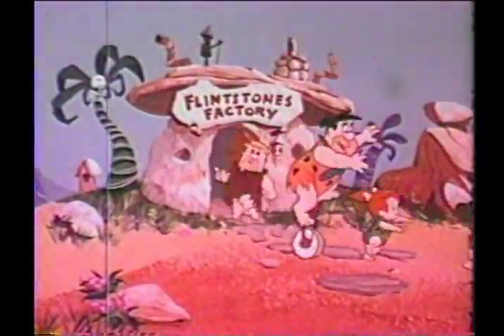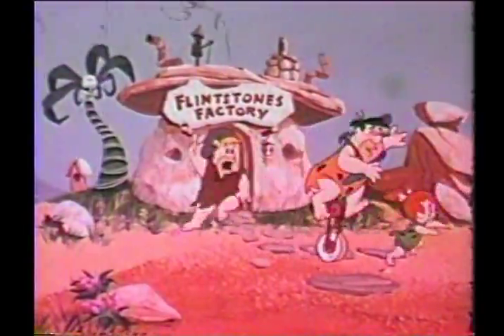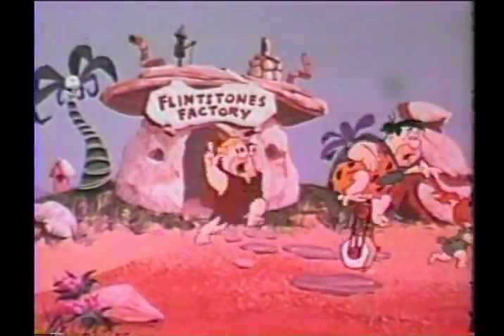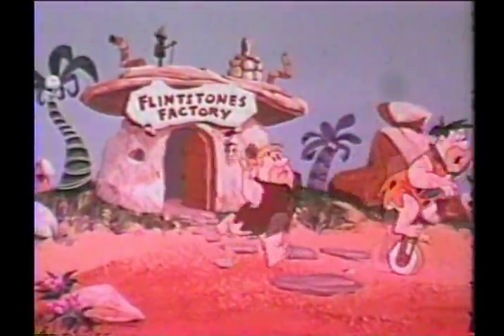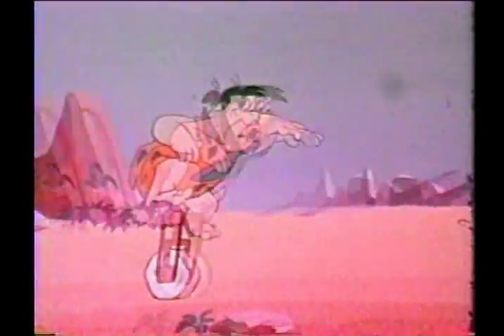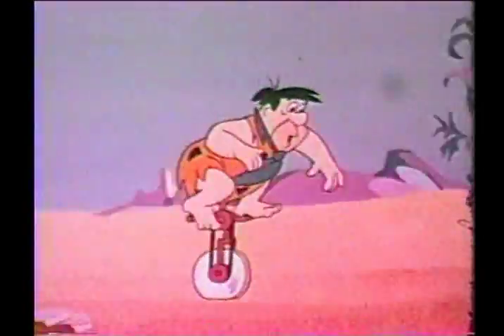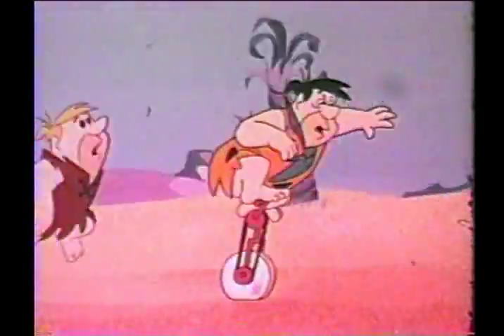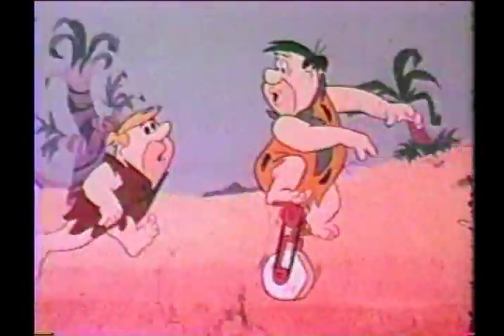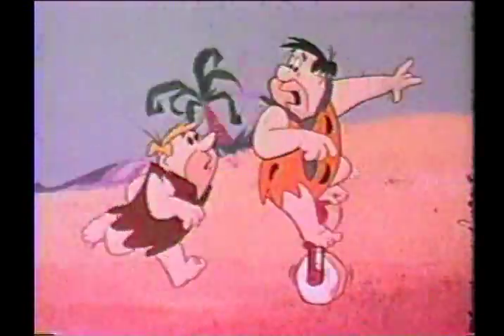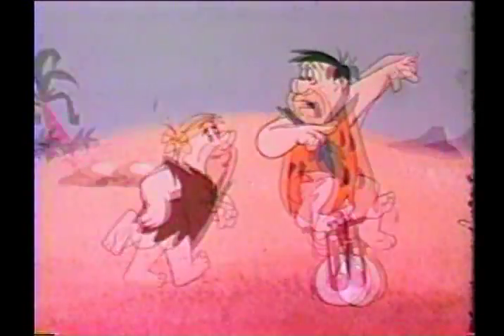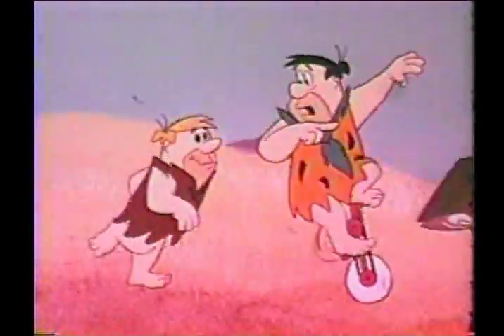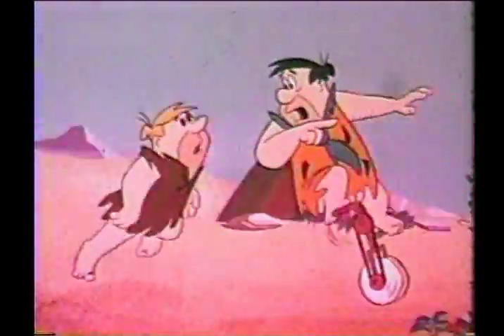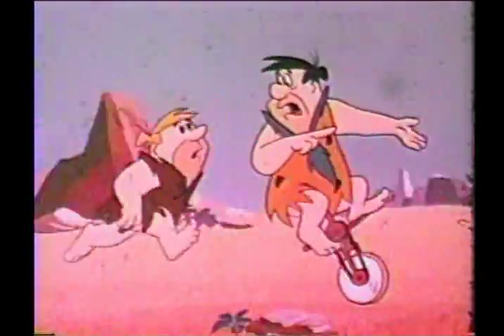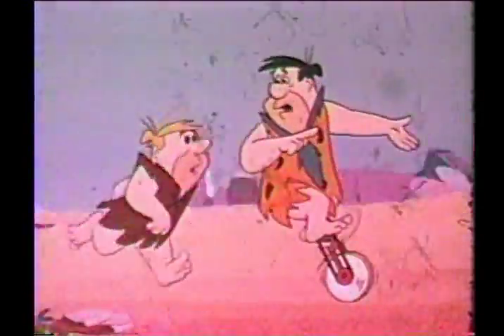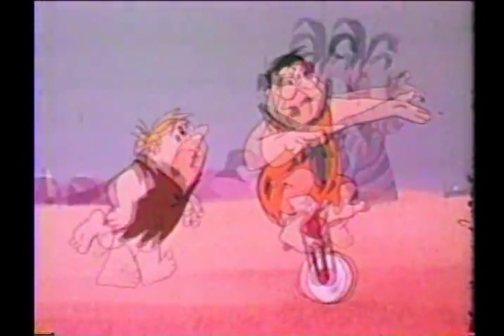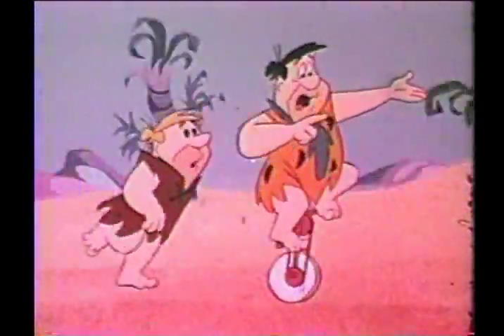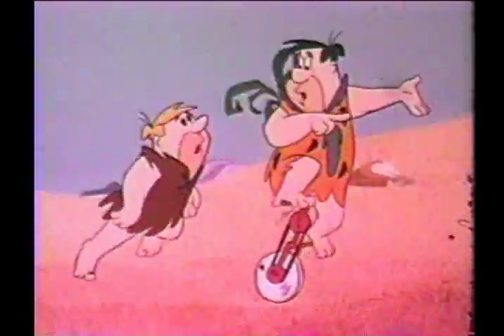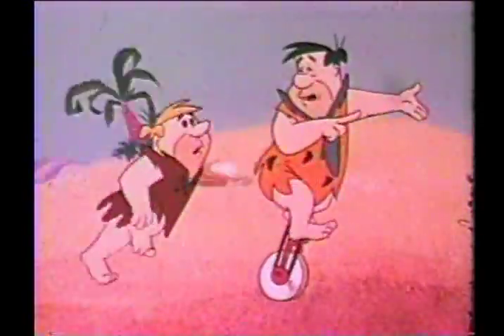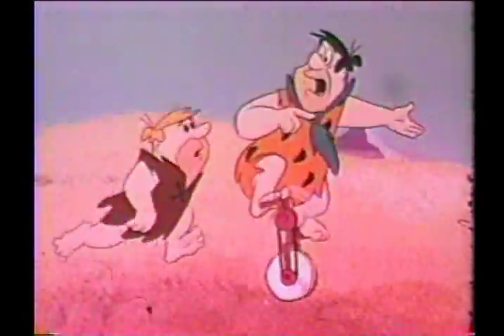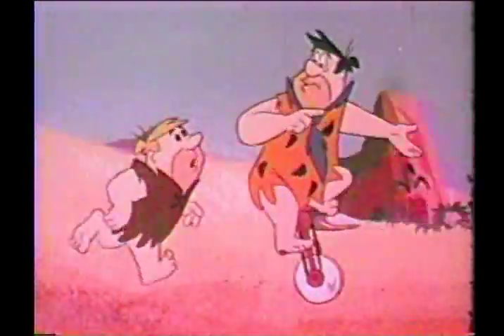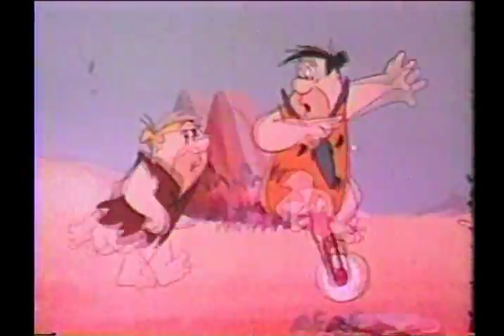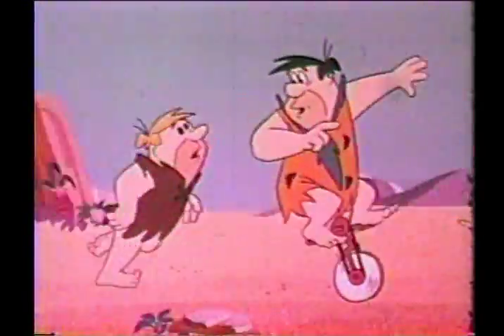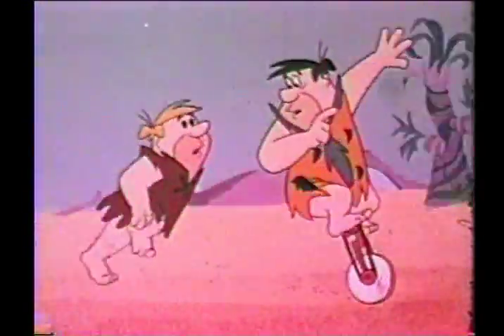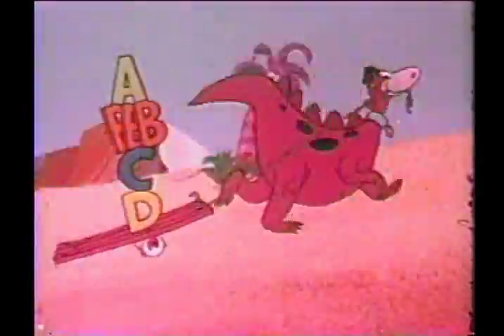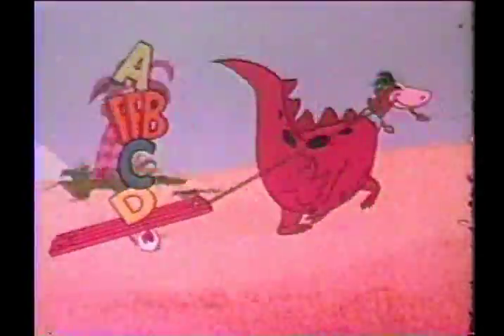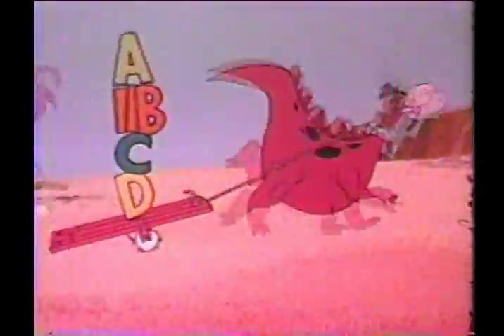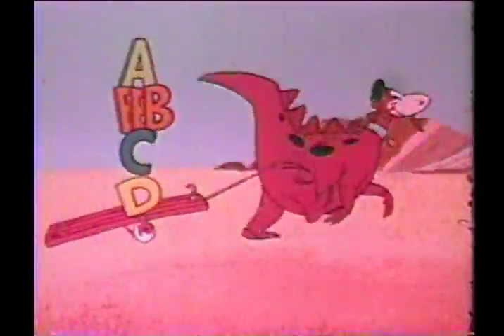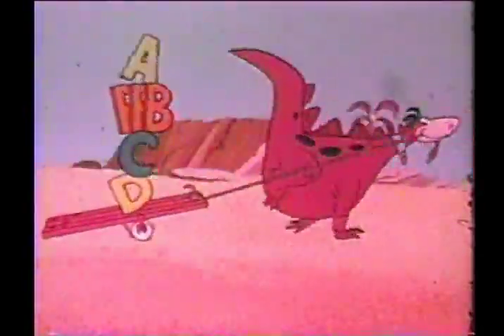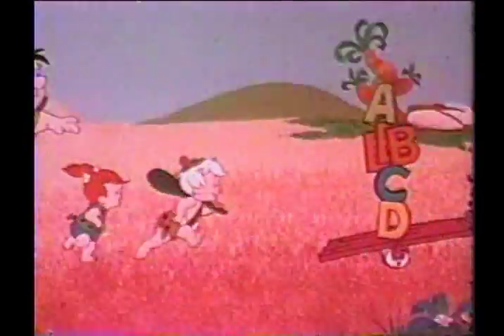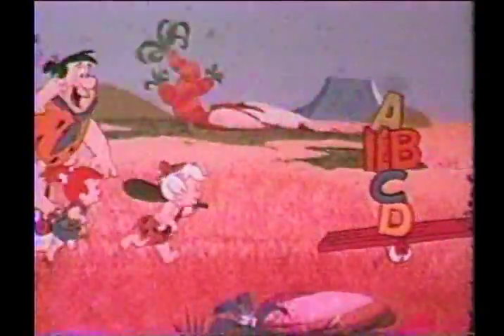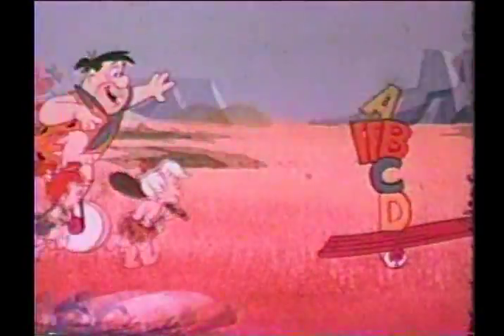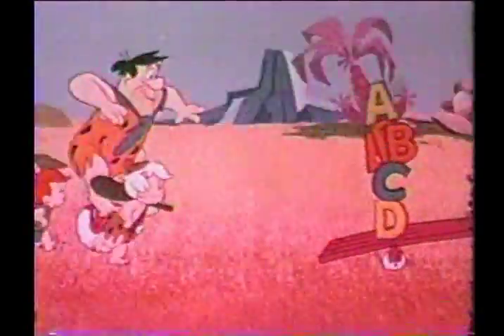What's up? Dino's stolen the different vitamins we need to make Flintstones. Yabba-dabba-doo, yabba-dabba-doo.